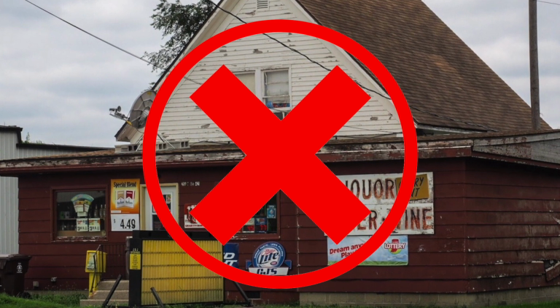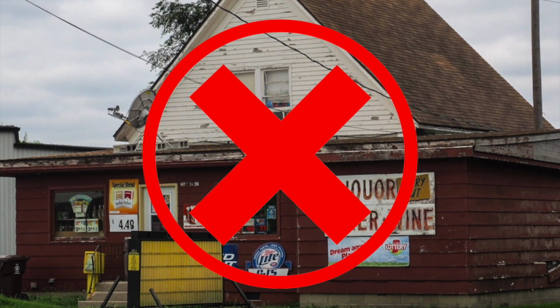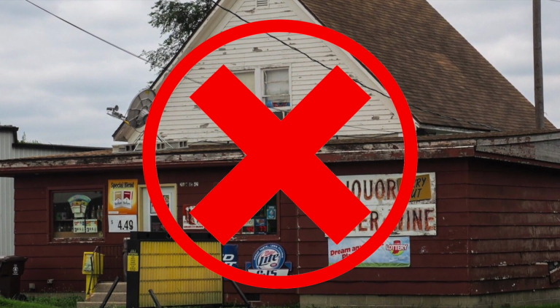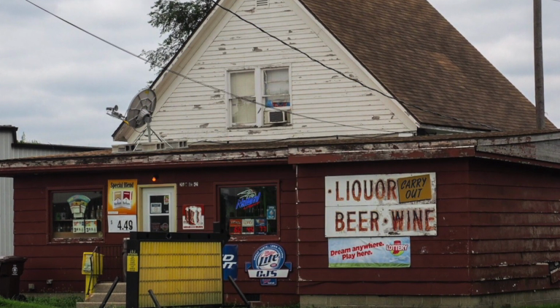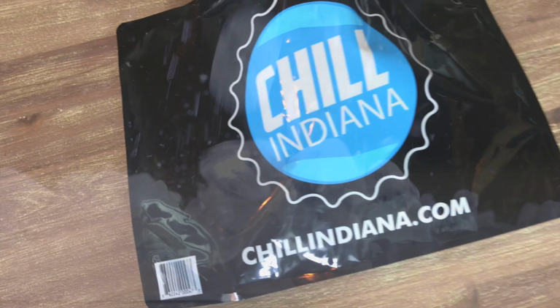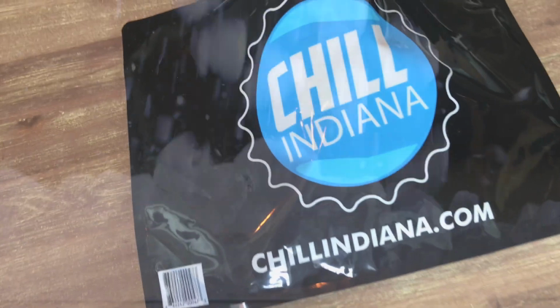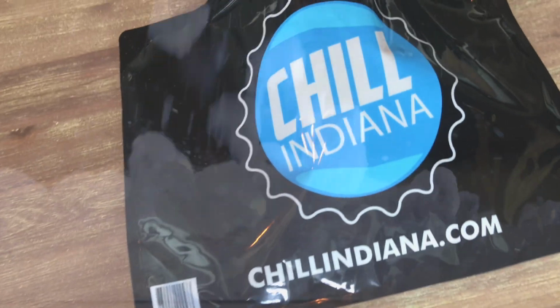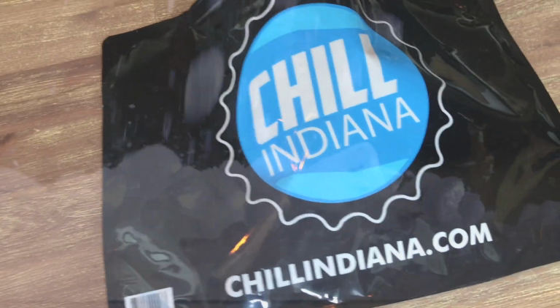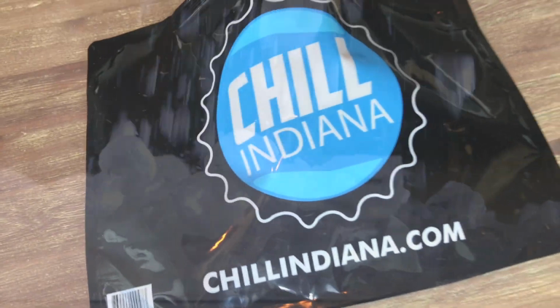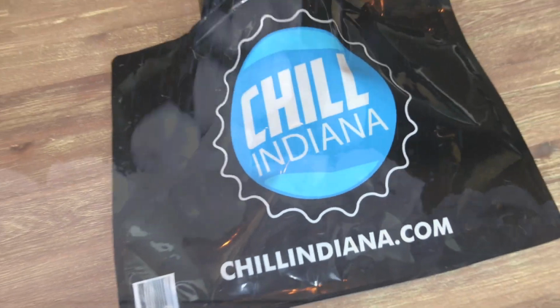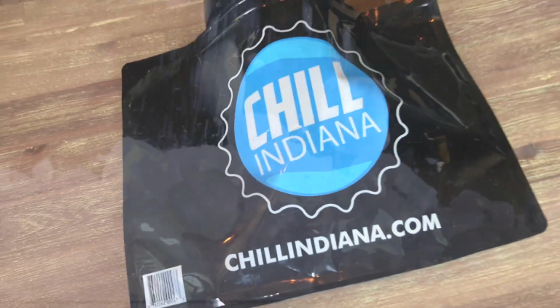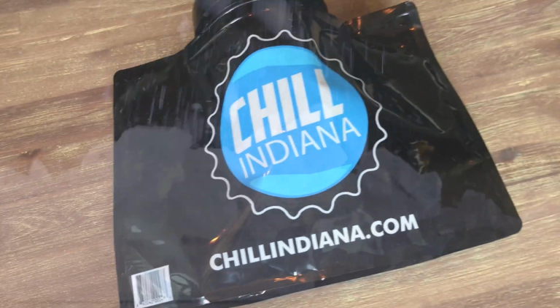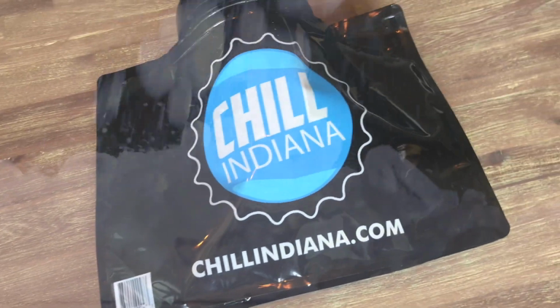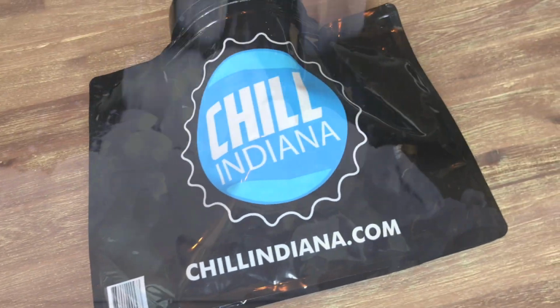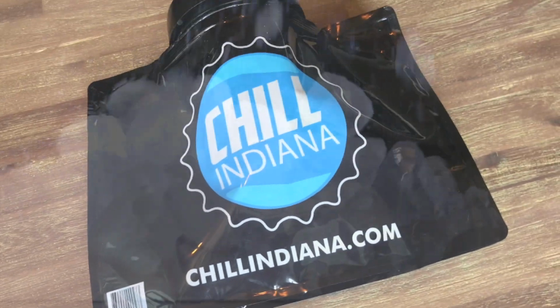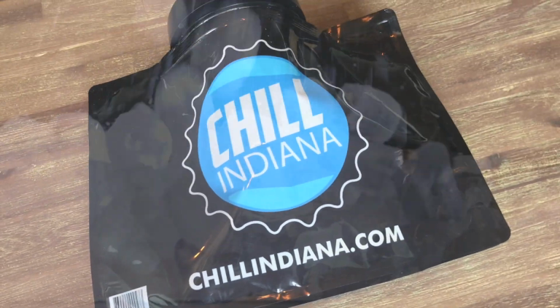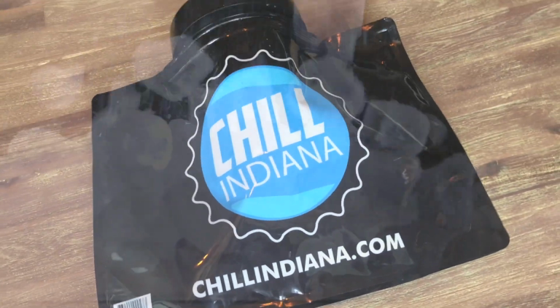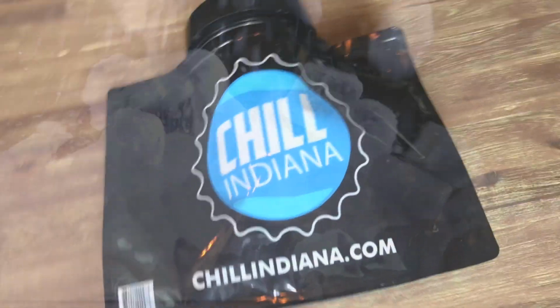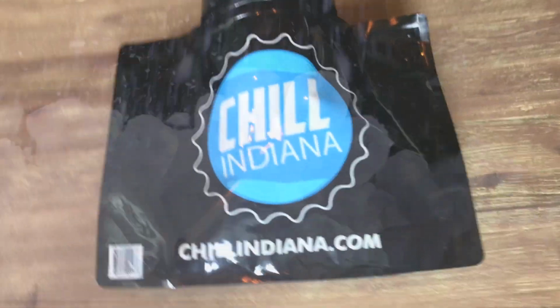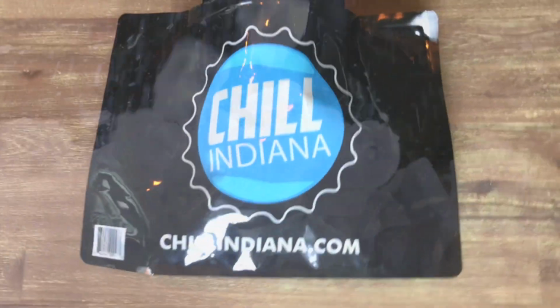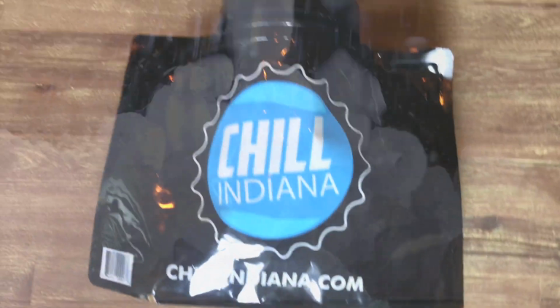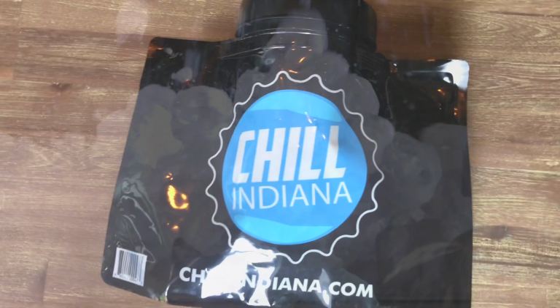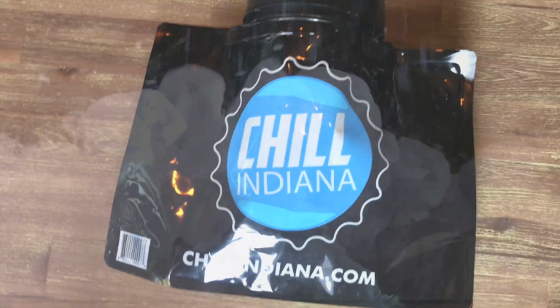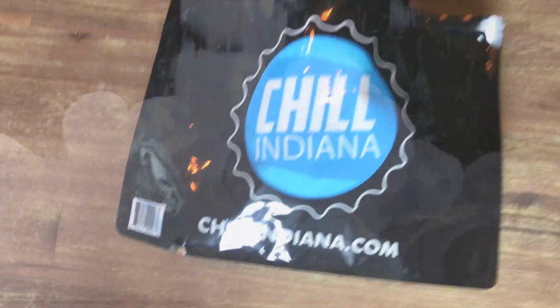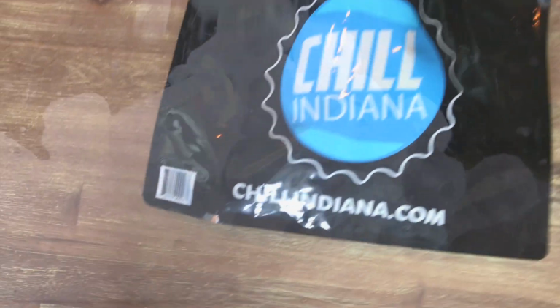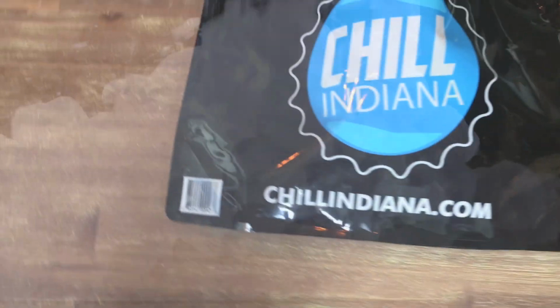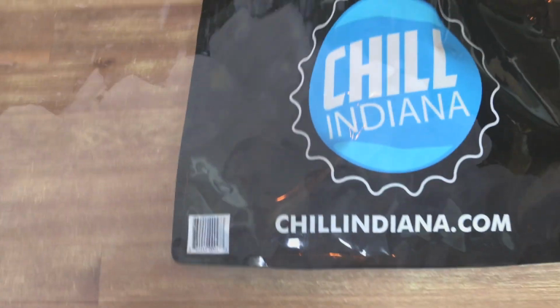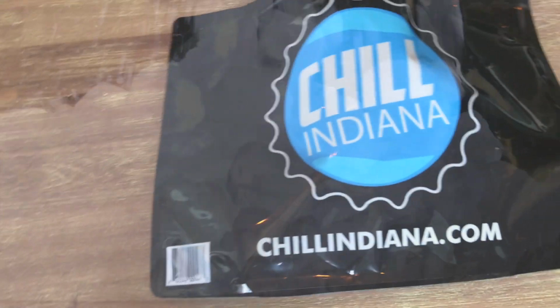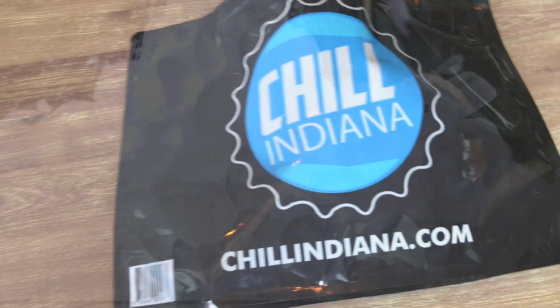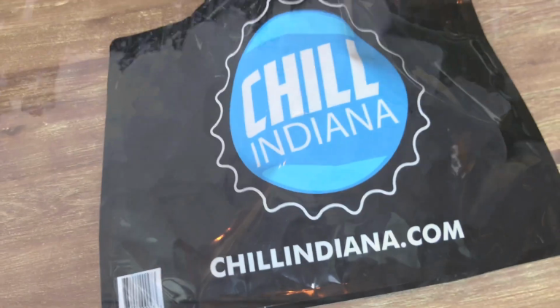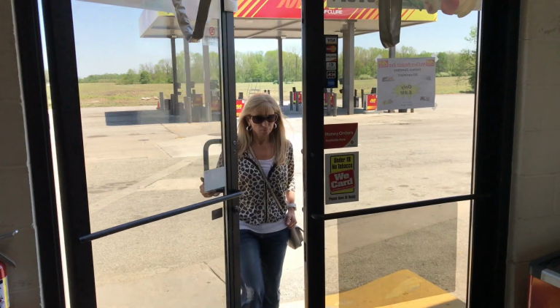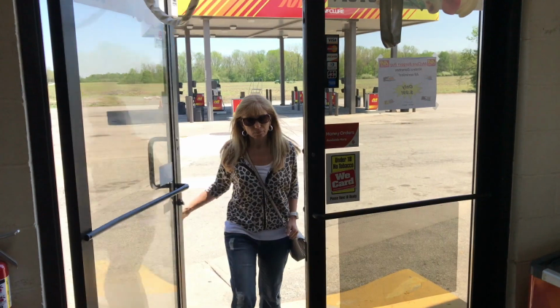Introducing a better option: the reusable Chill Indiana Bag — an easy, convenient way to chill your beer.